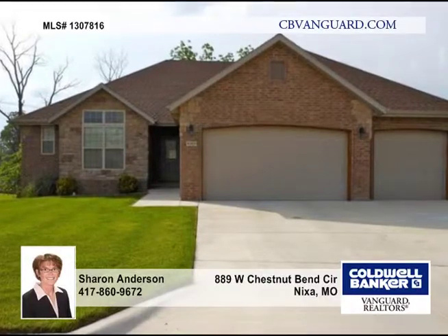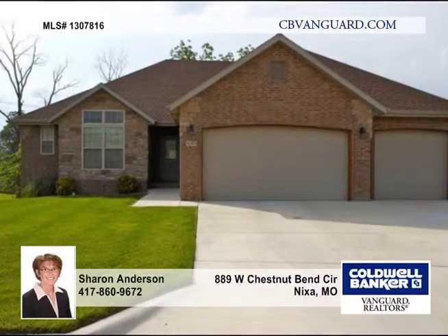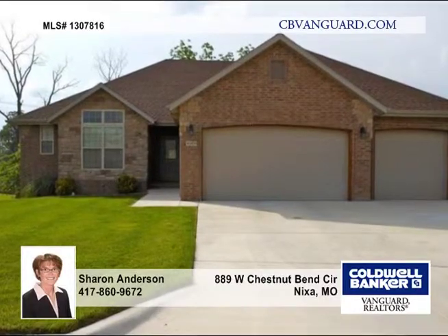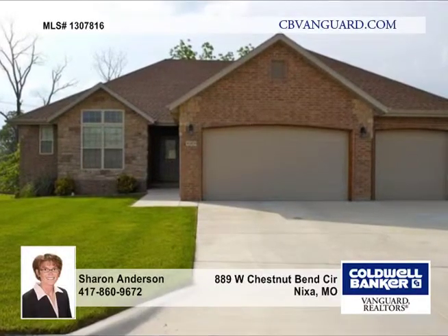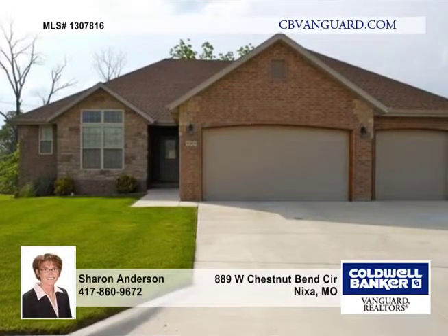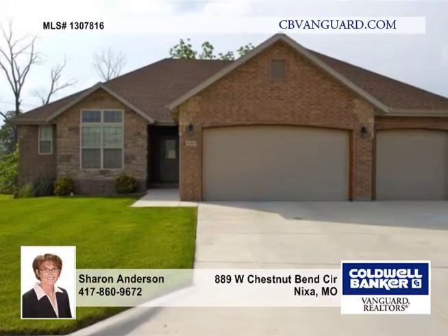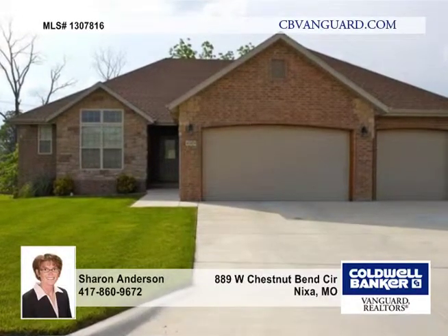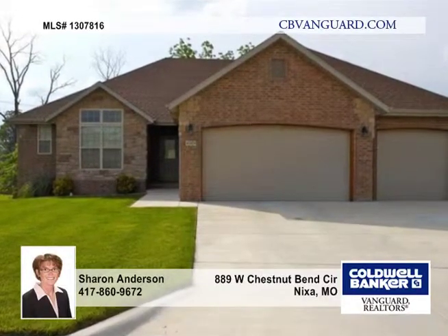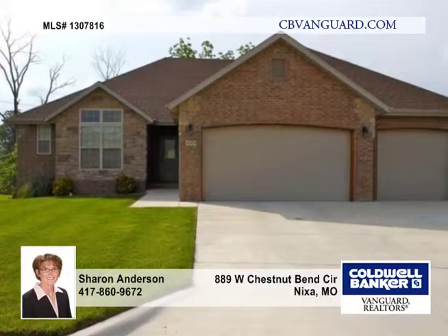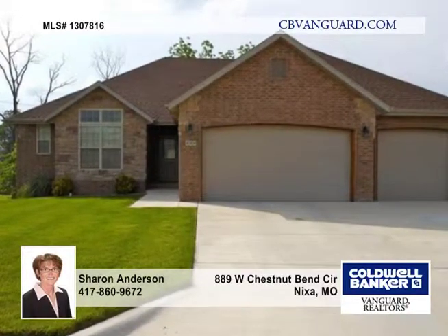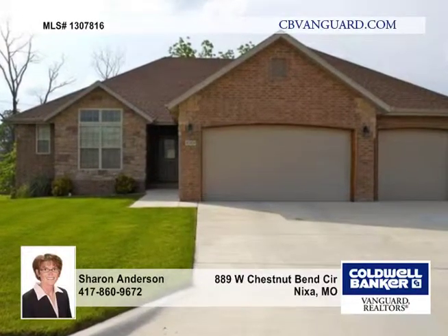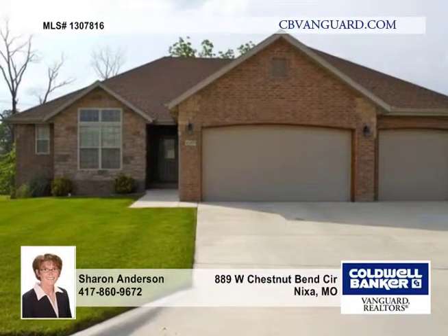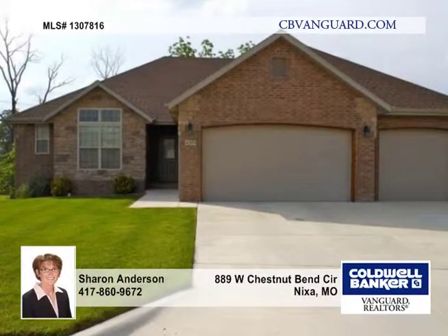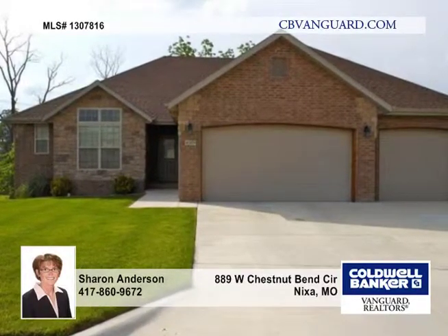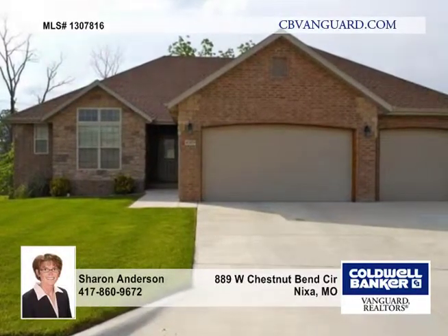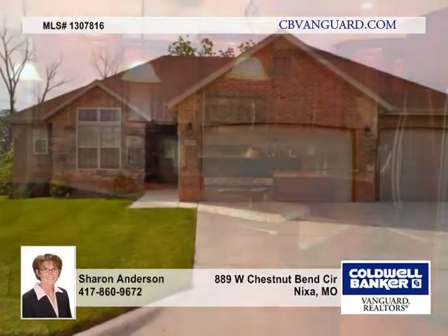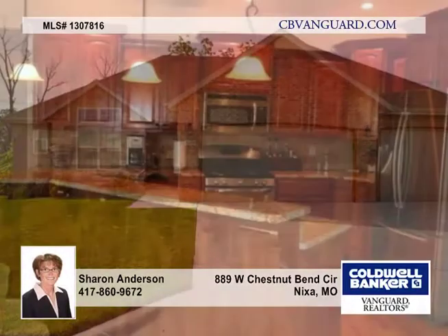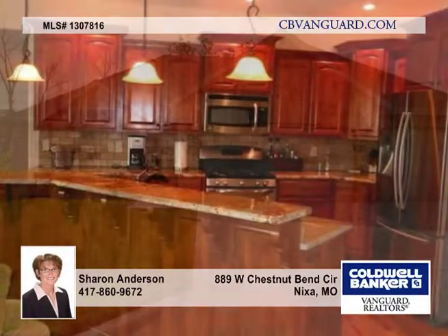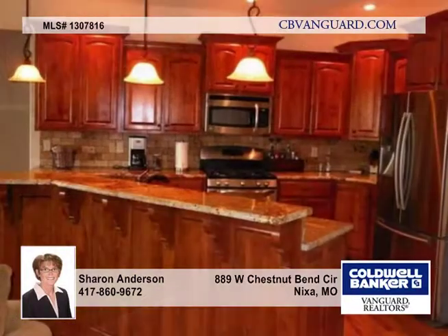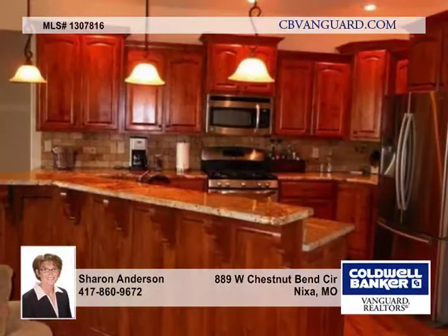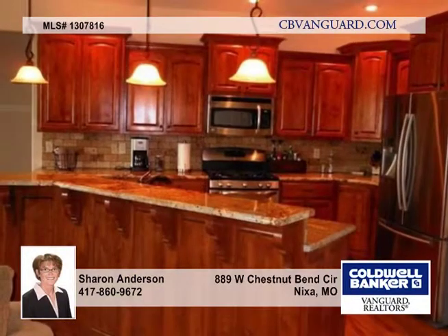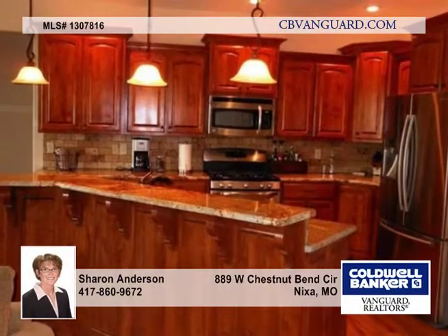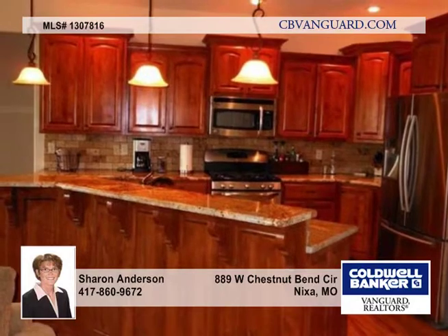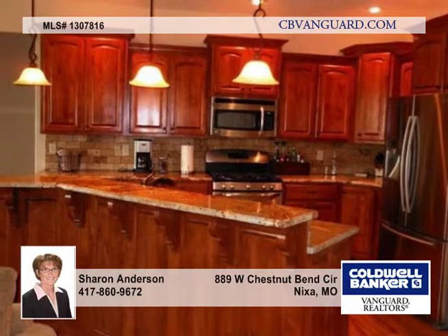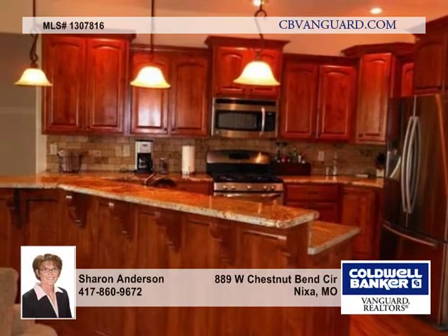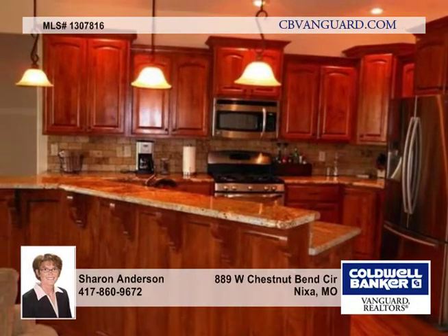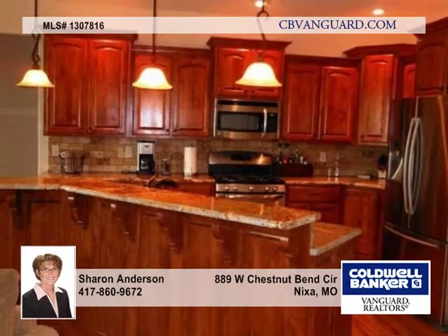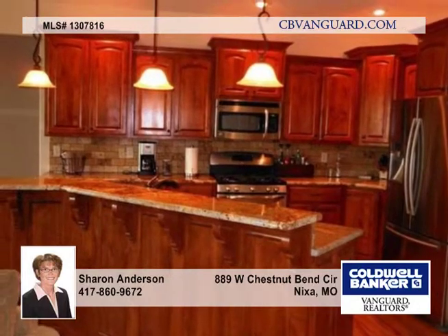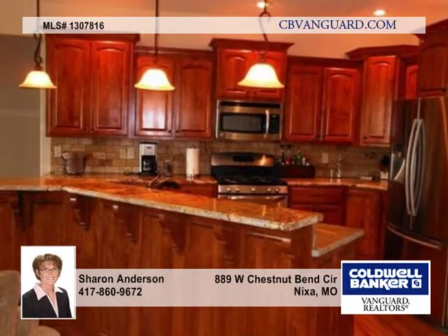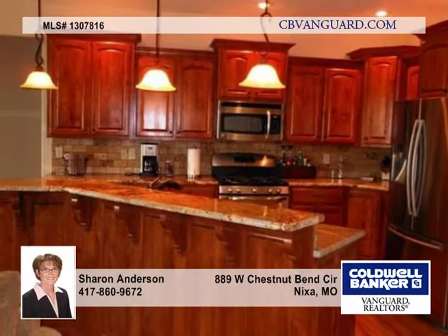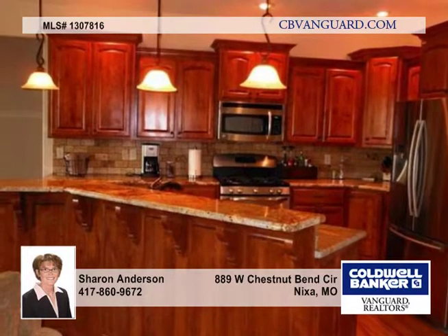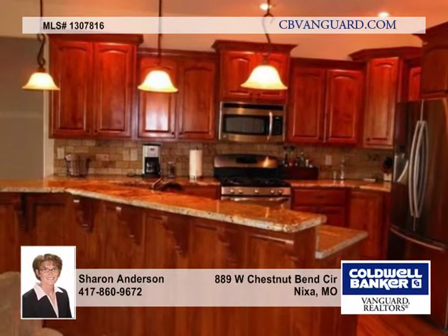Here's an amazing all-brick home all on one level with a three-car attached garage and an open floor plan.